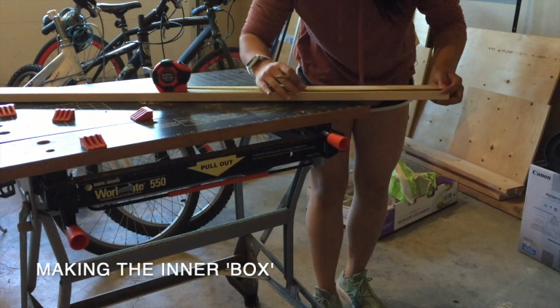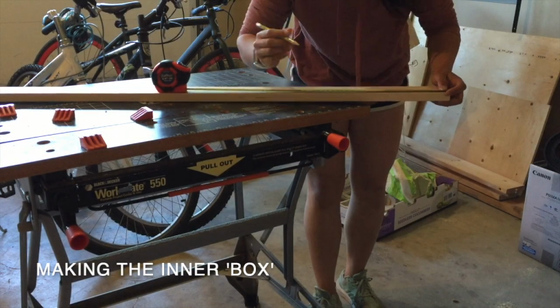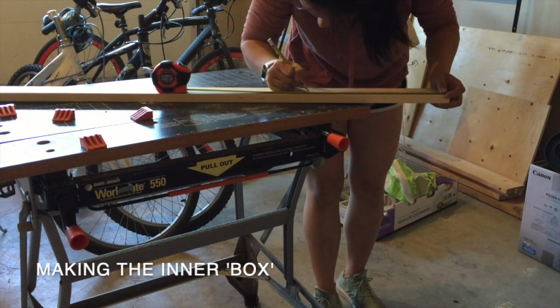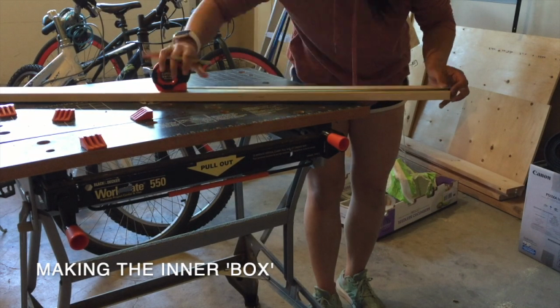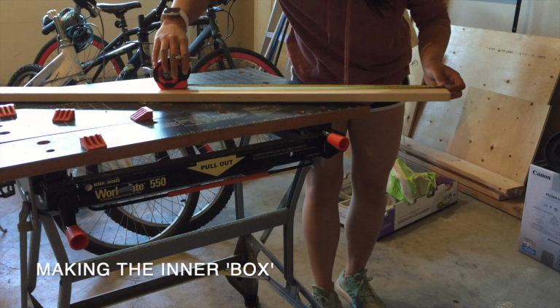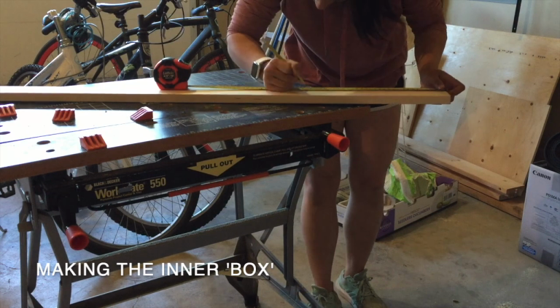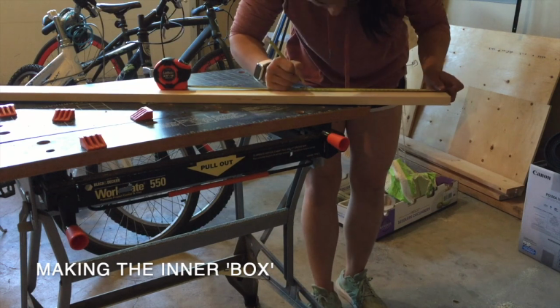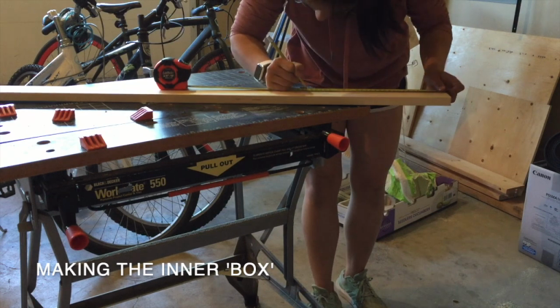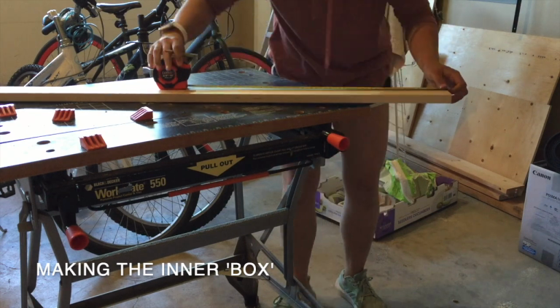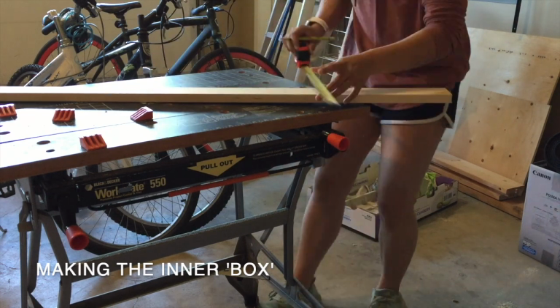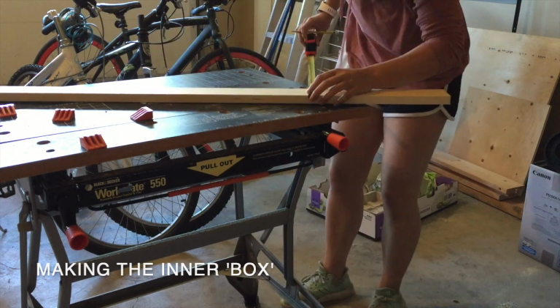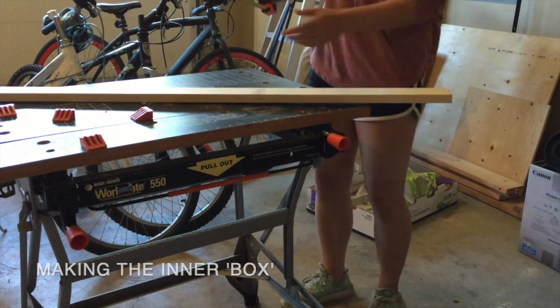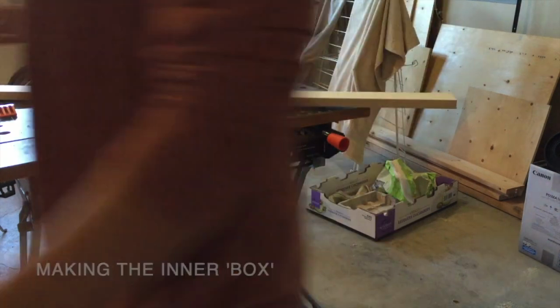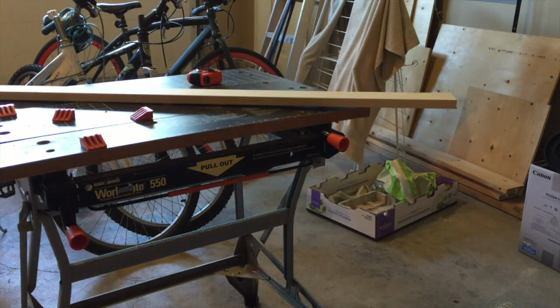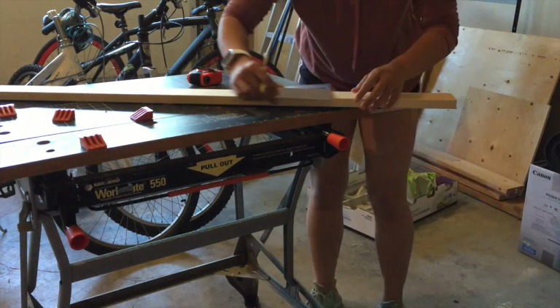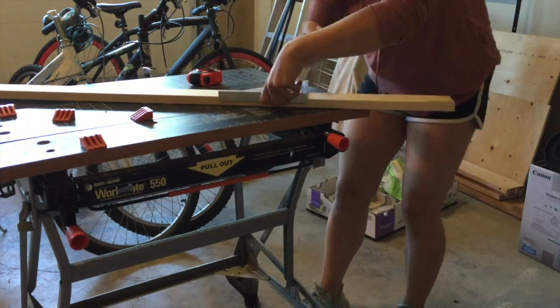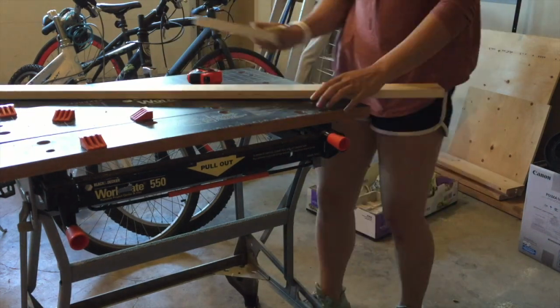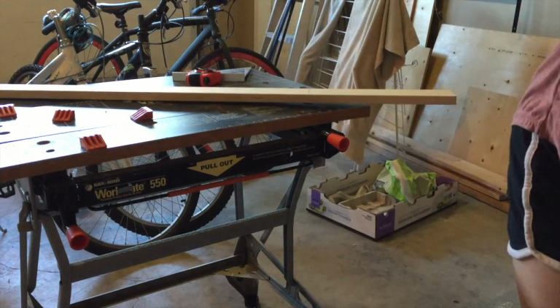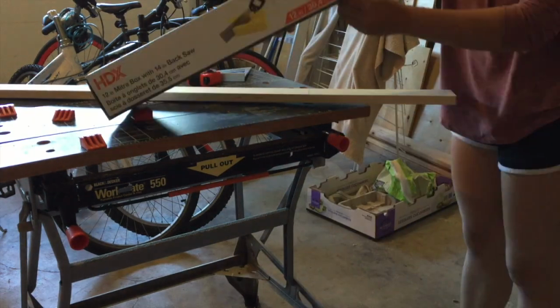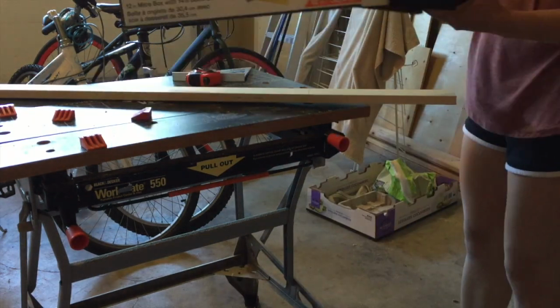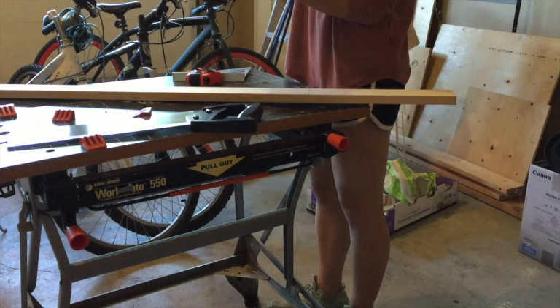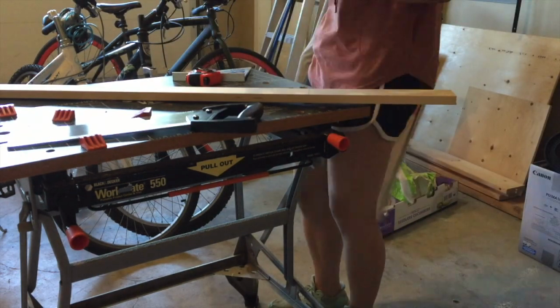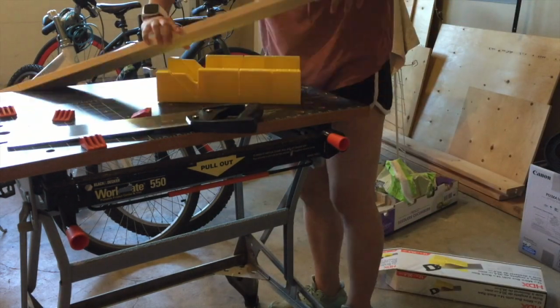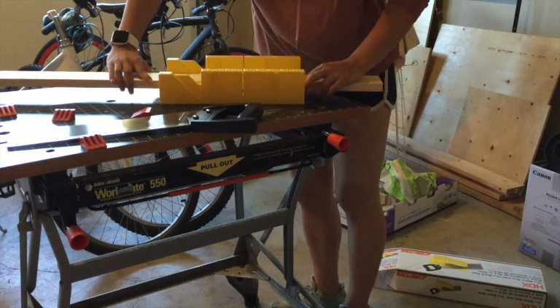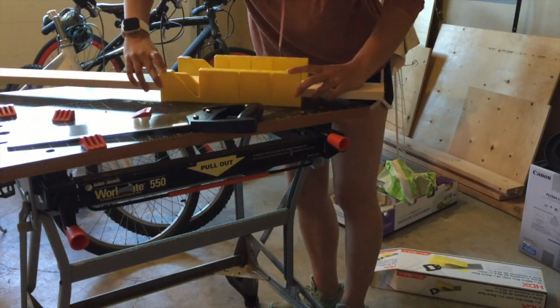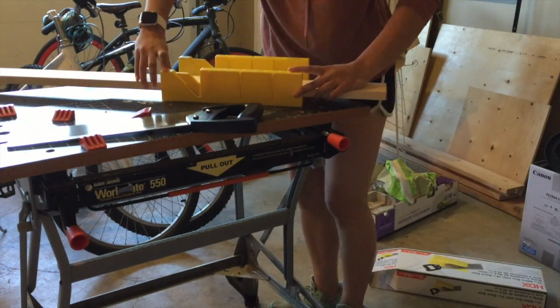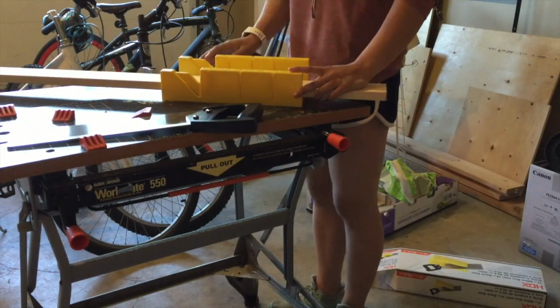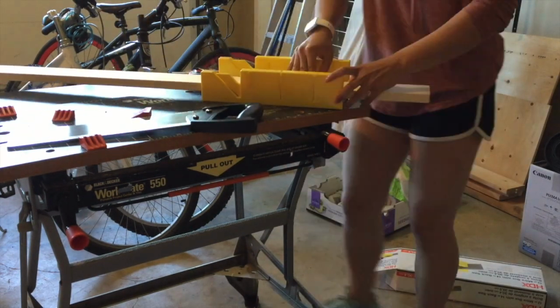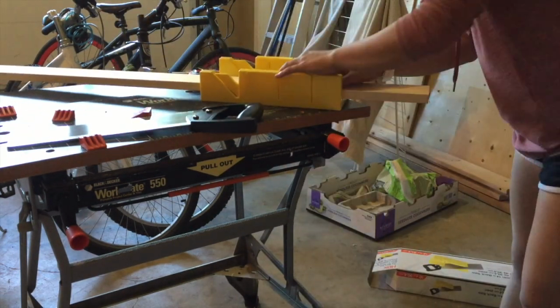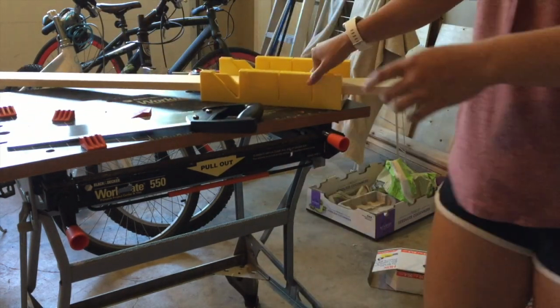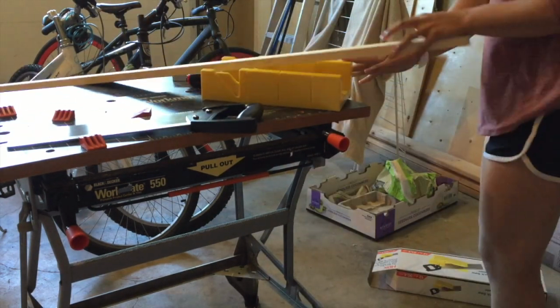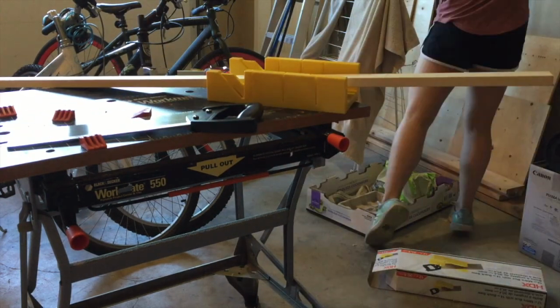Using some 1x3s, I made the inner box of the mirror which will hold the acrylic mirror sheet and the monitor.